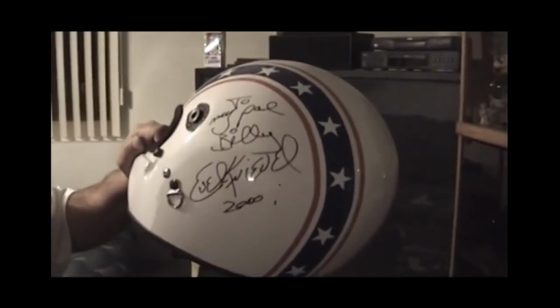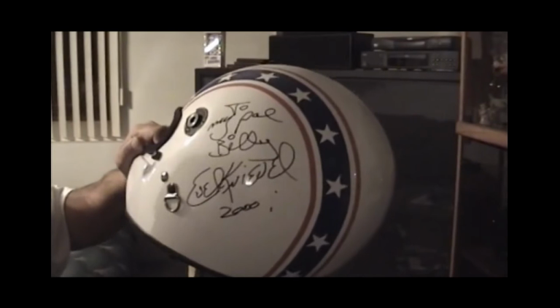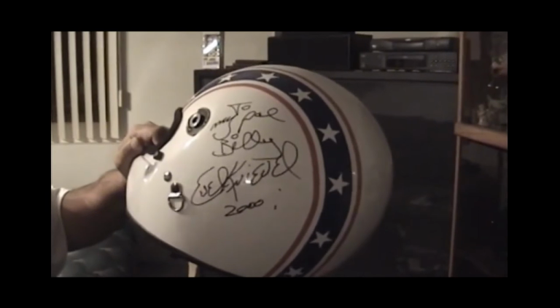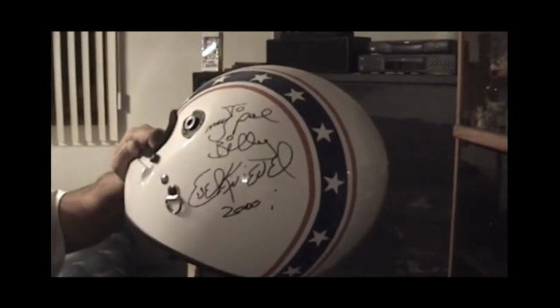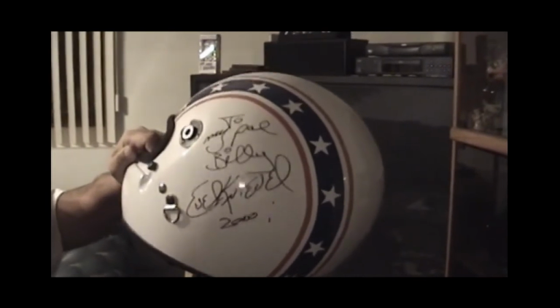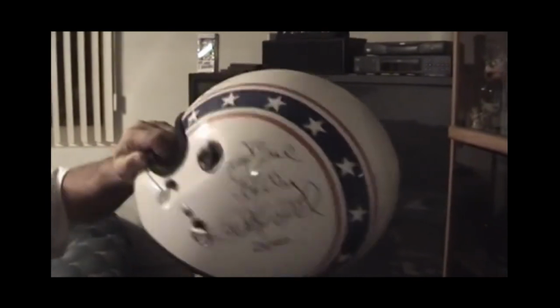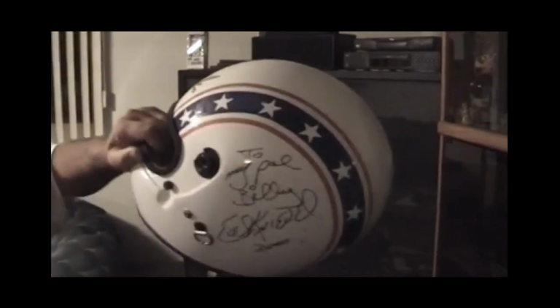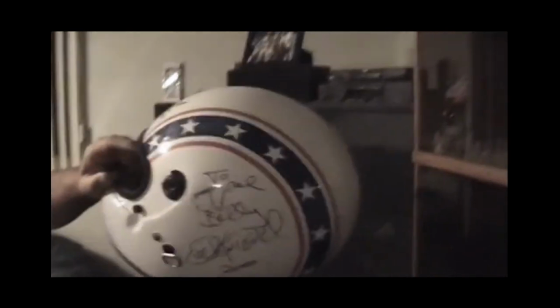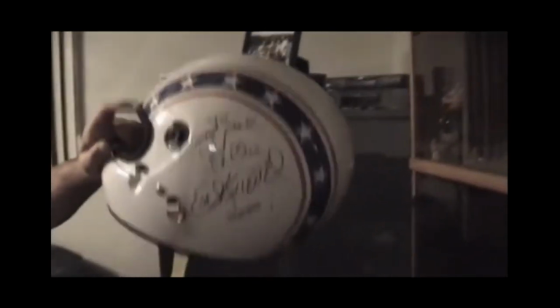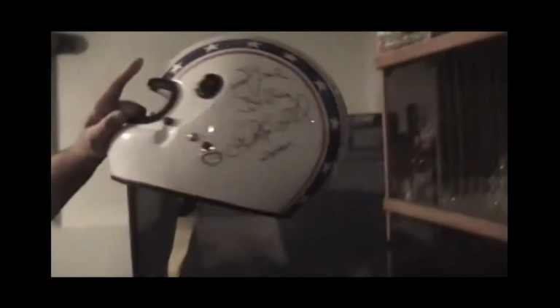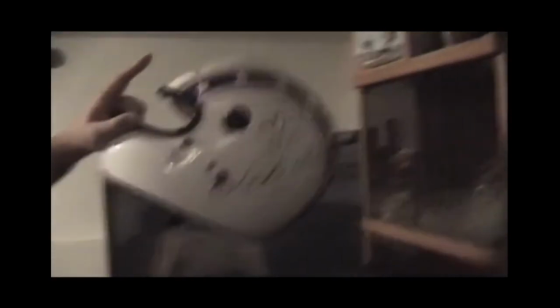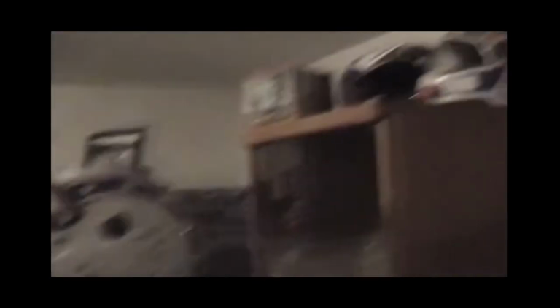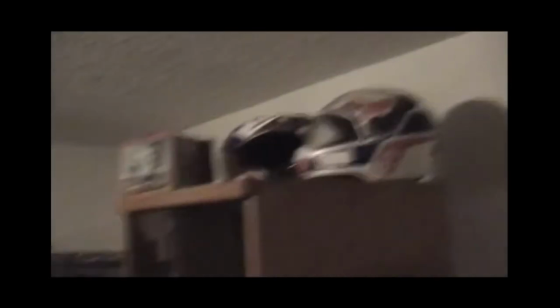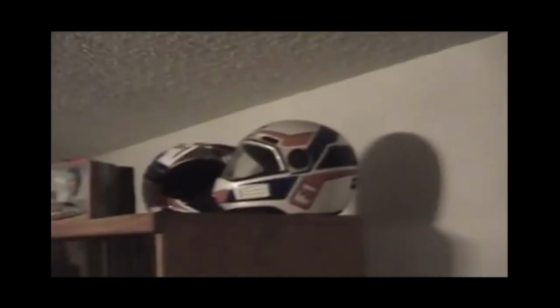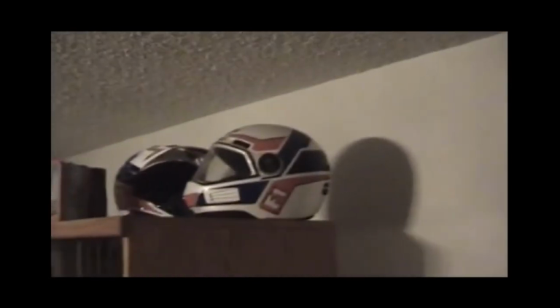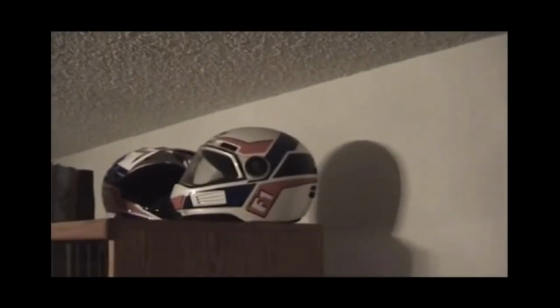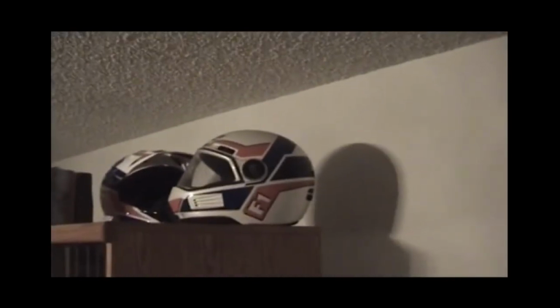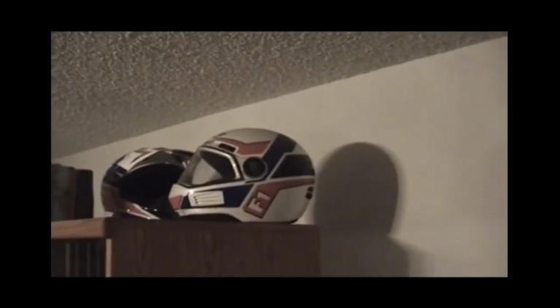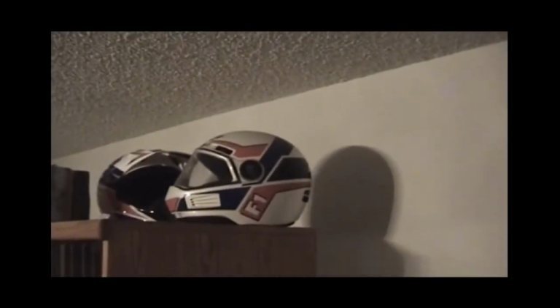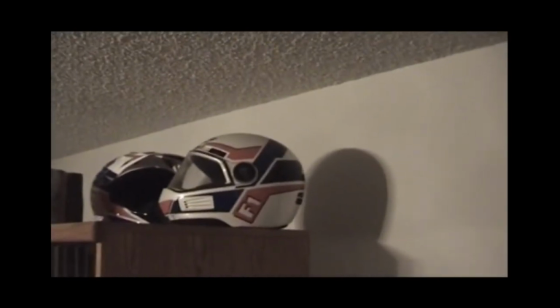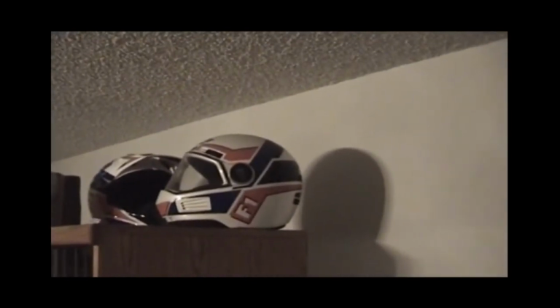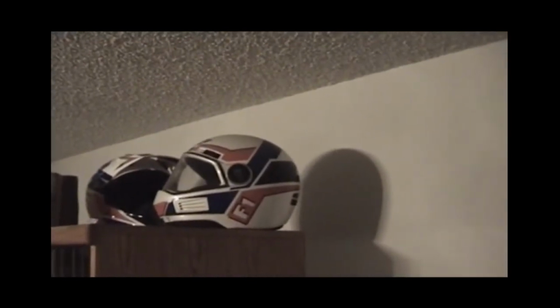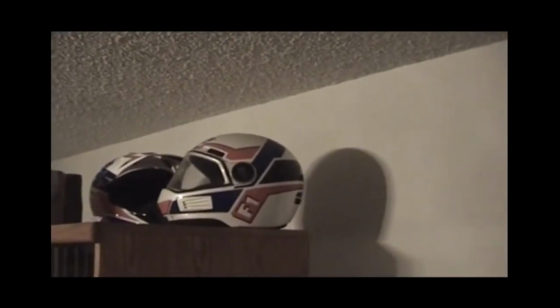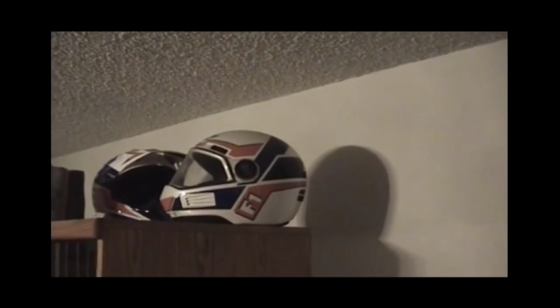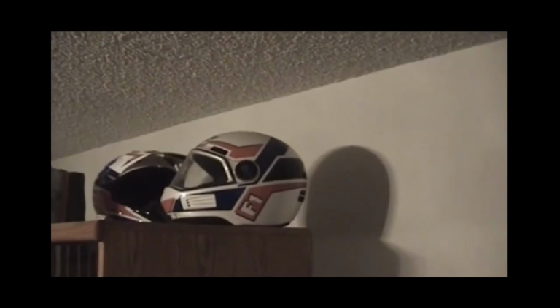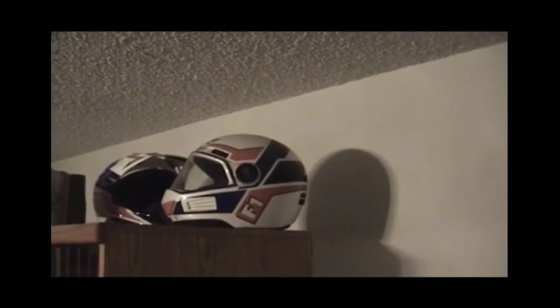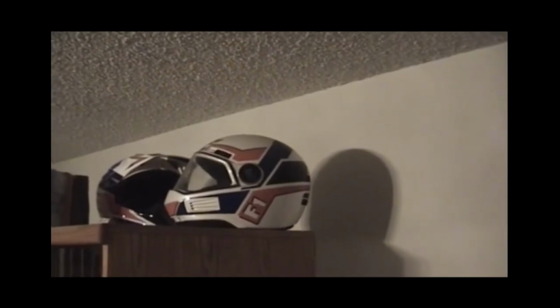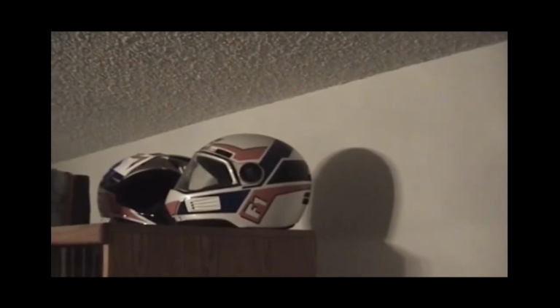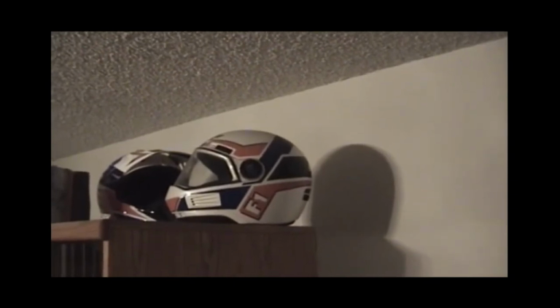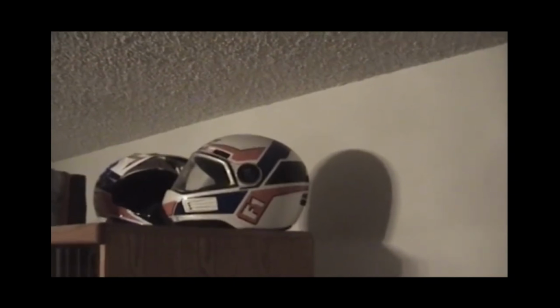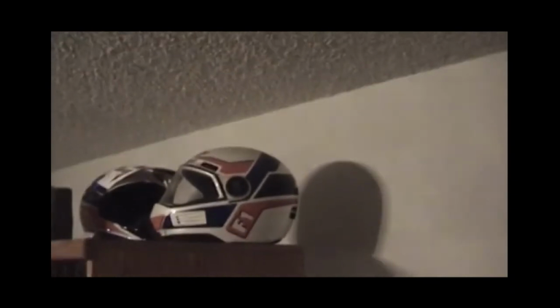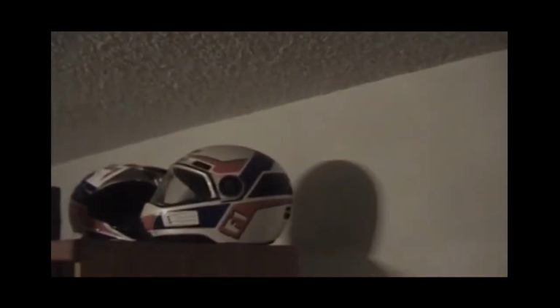No visor? Nope. And that helmet there — that's the one that Robbie used when he jumped the Grand Canyon.